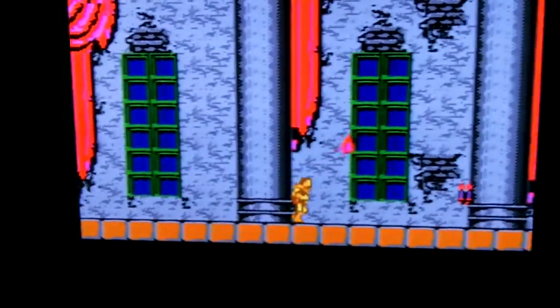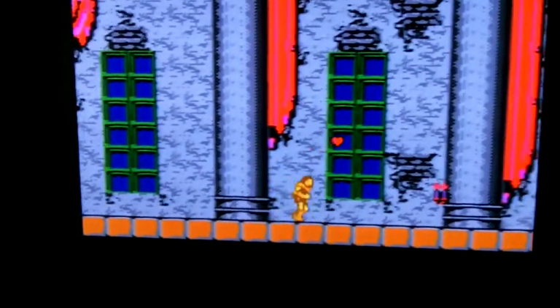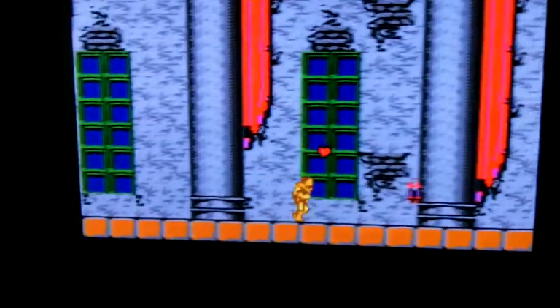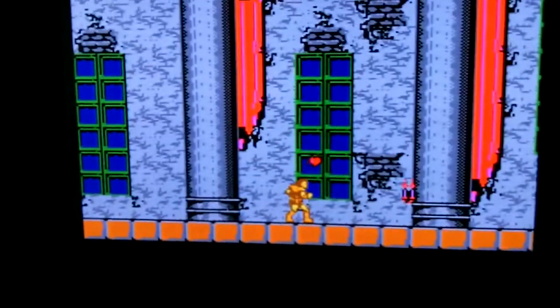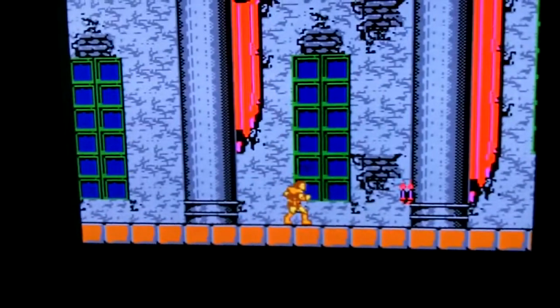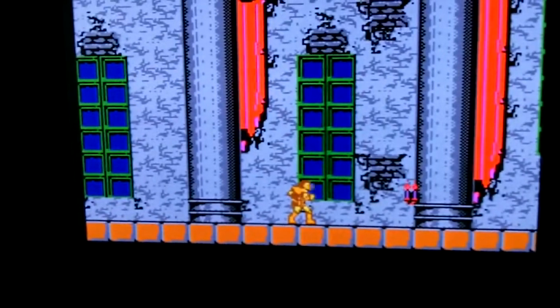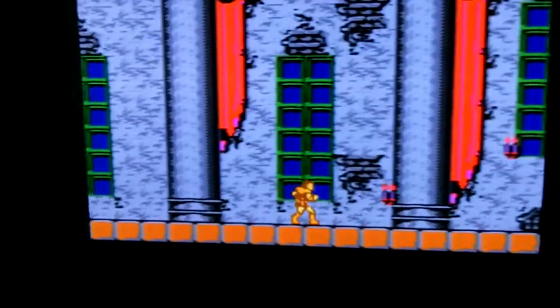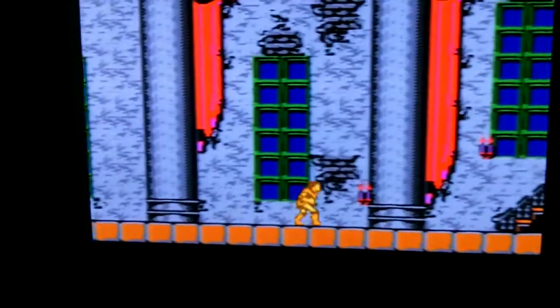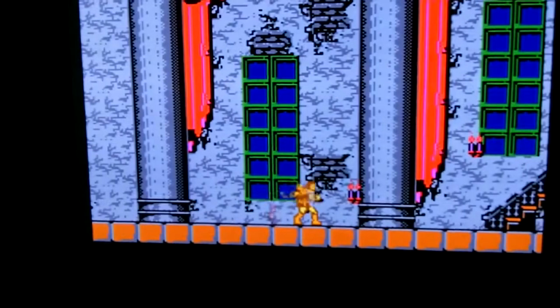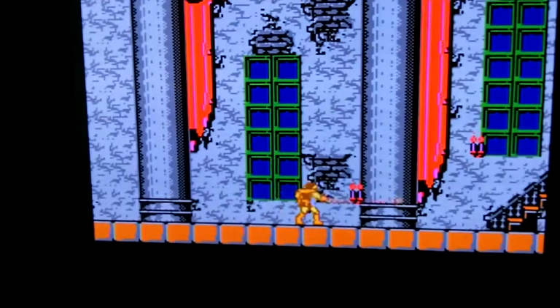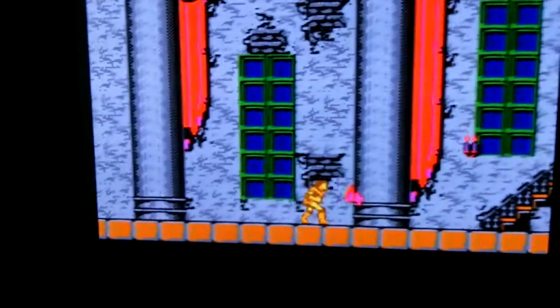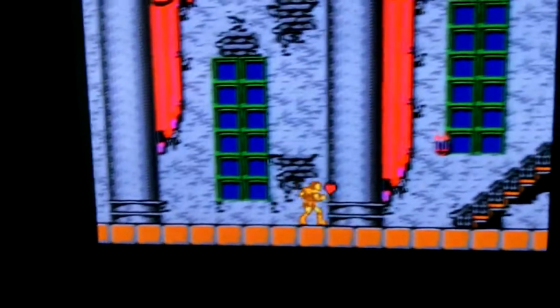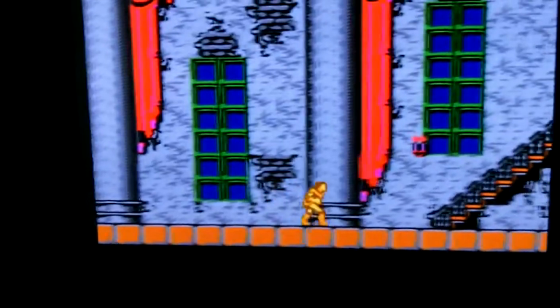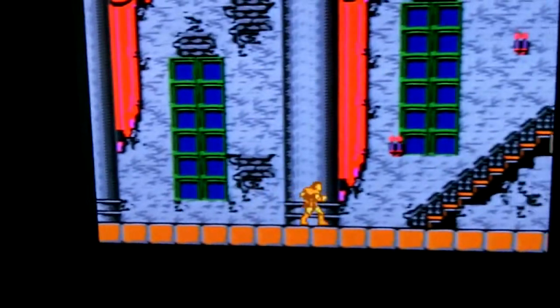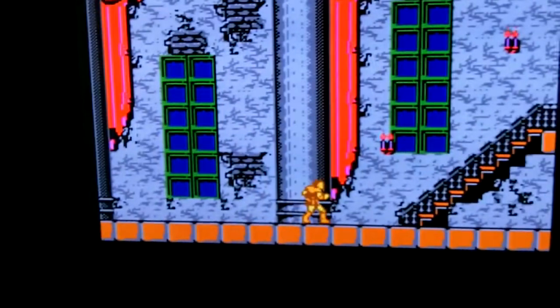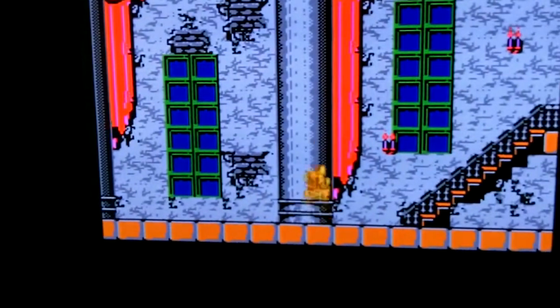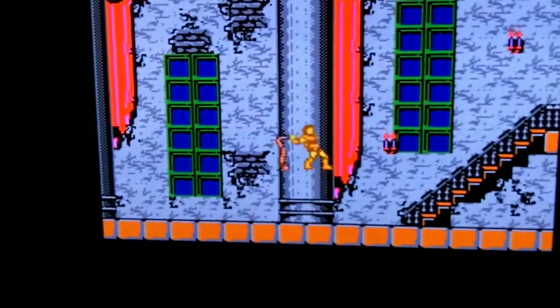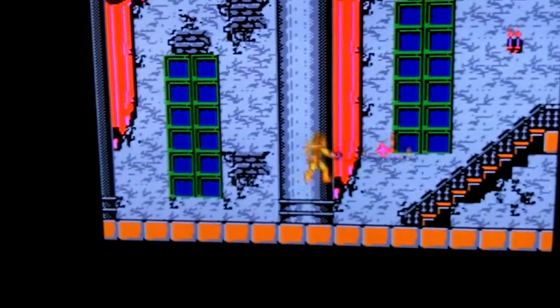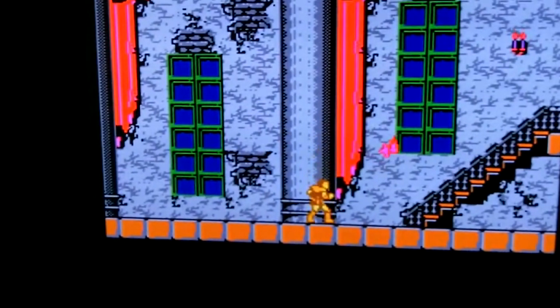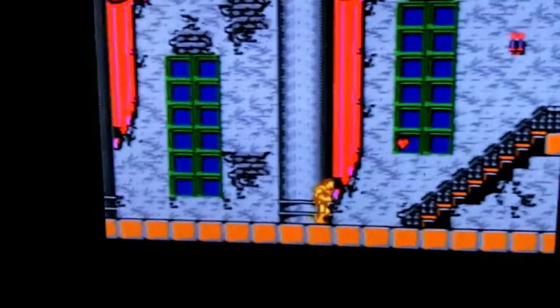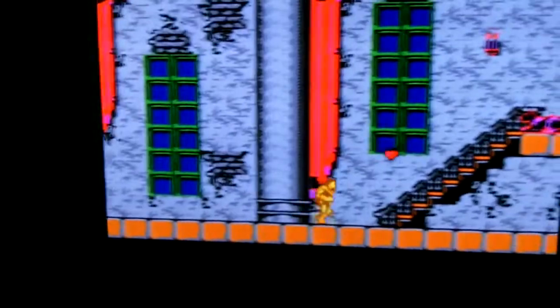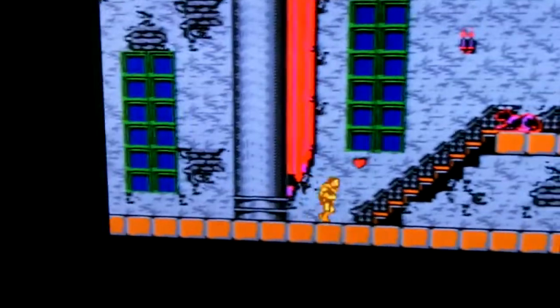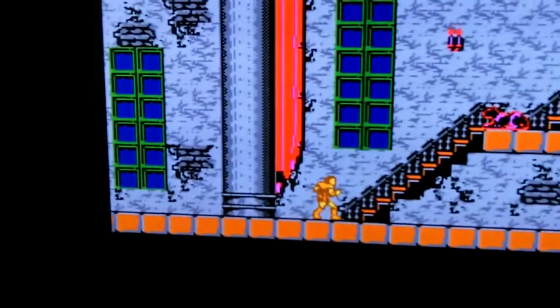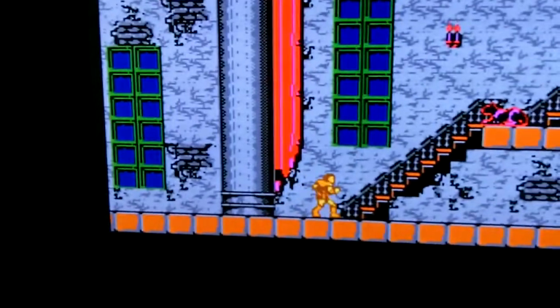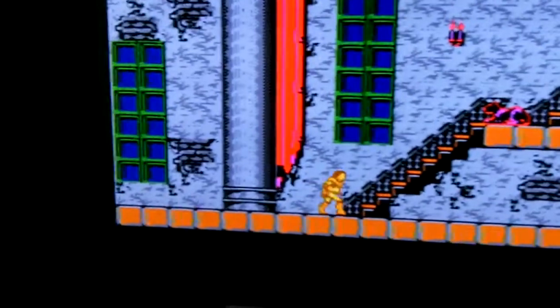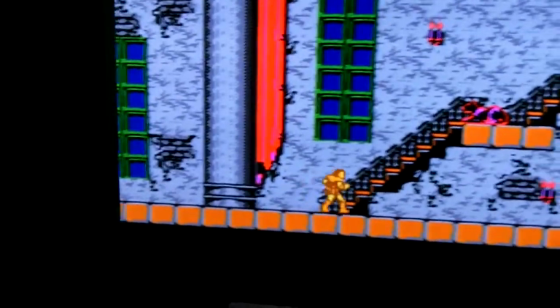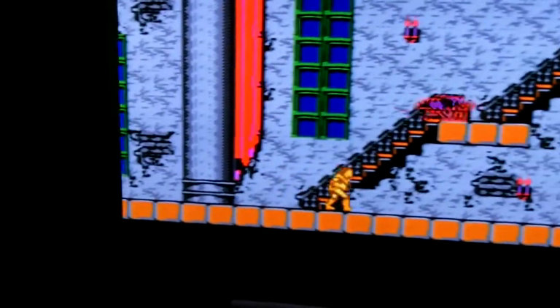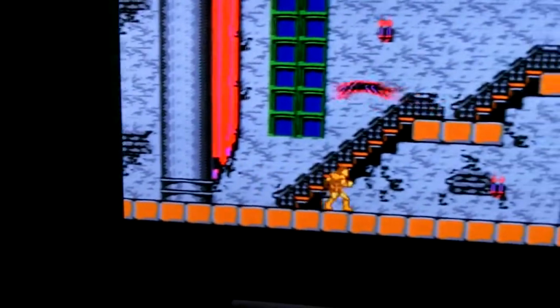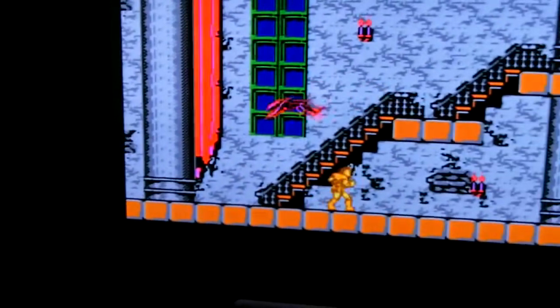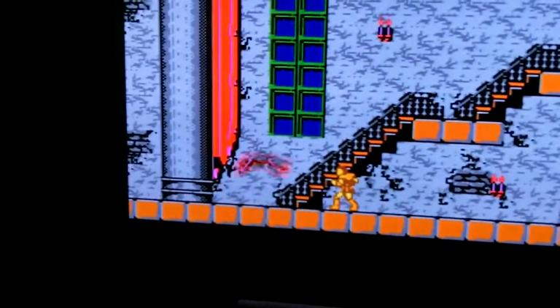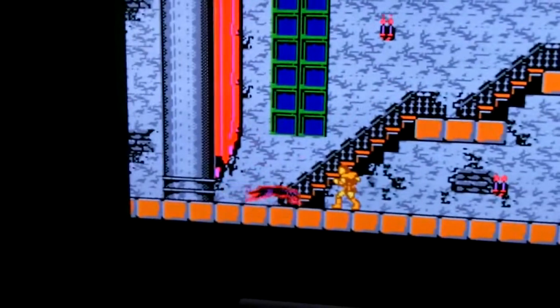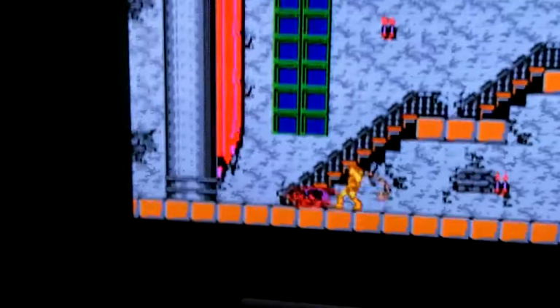I'll be playing all these games using only one hand since I have to hold the camera, so I usually don't do too good.